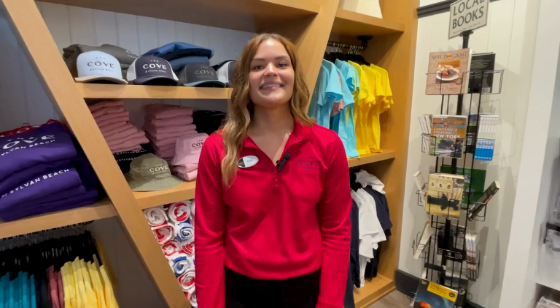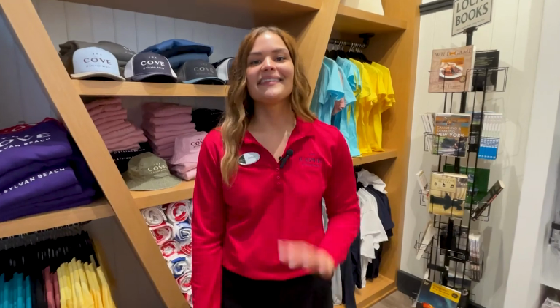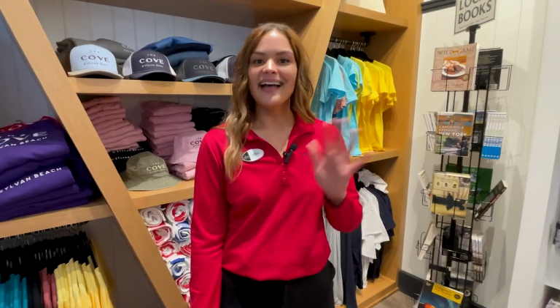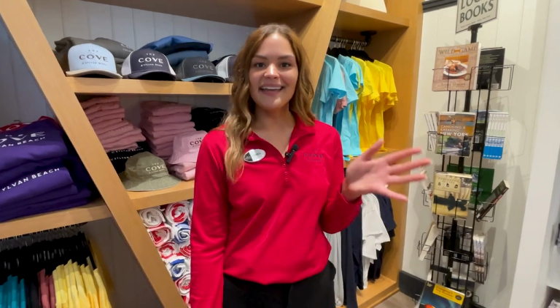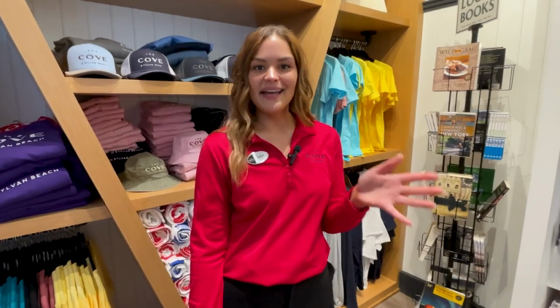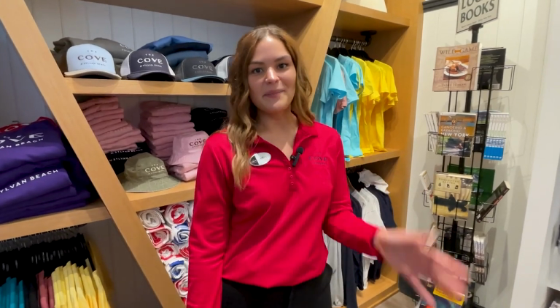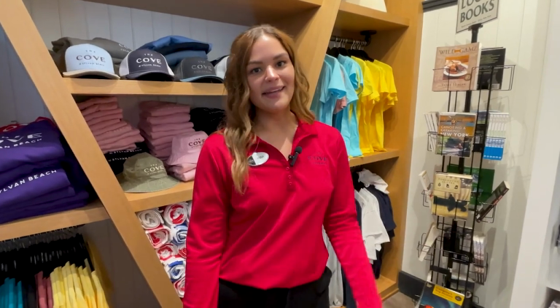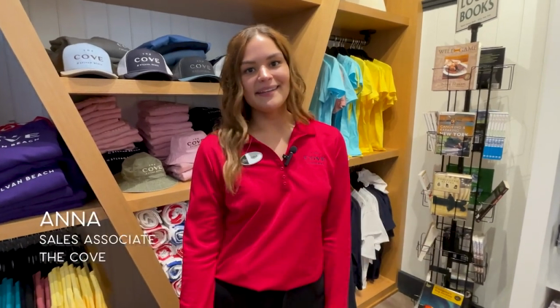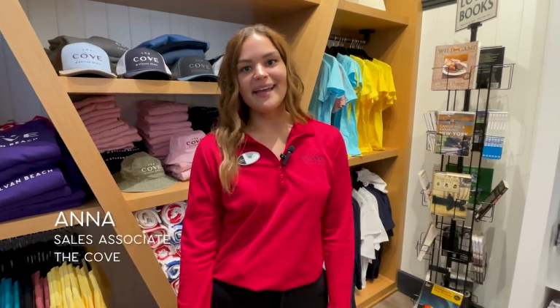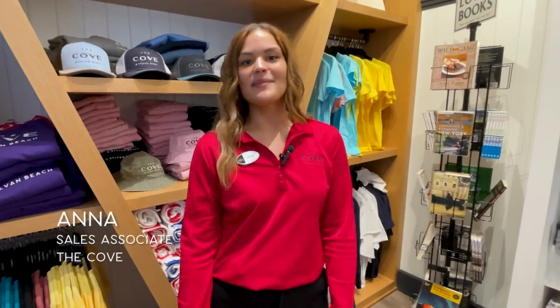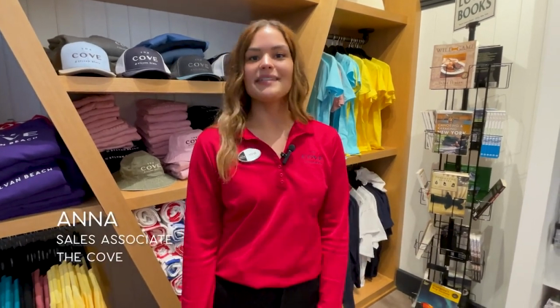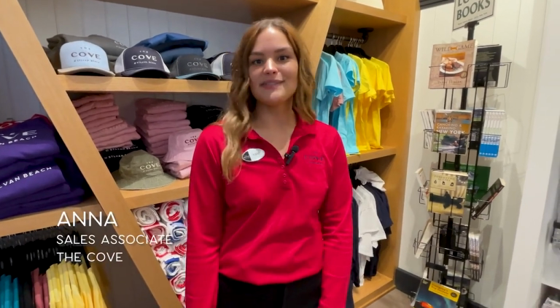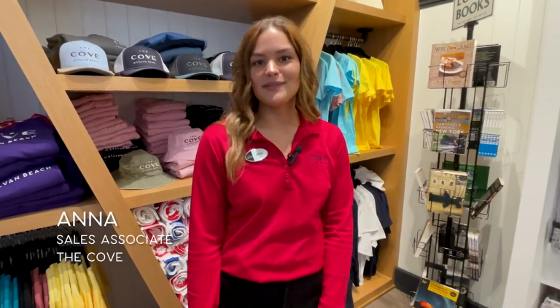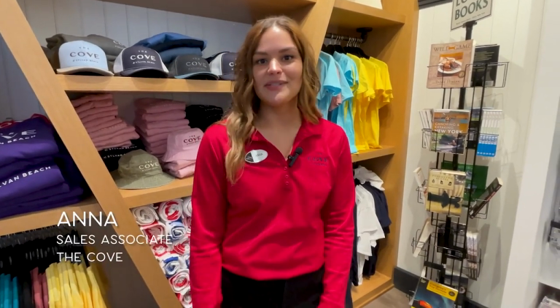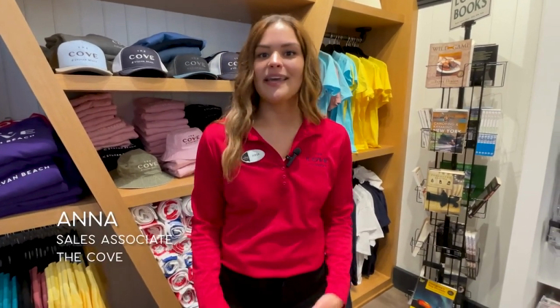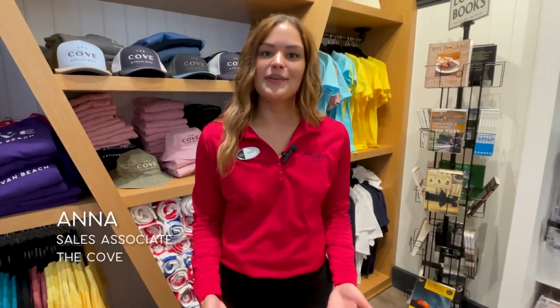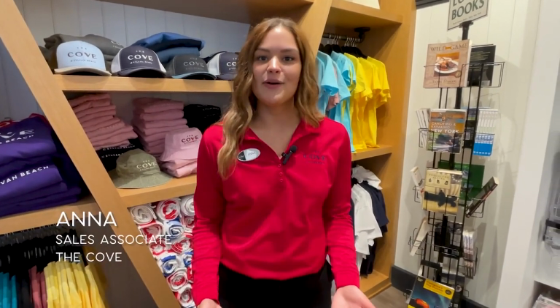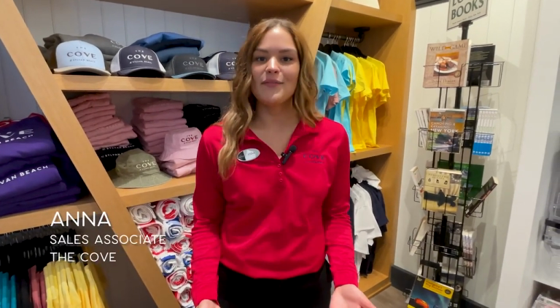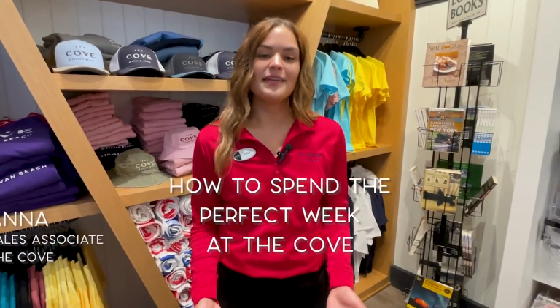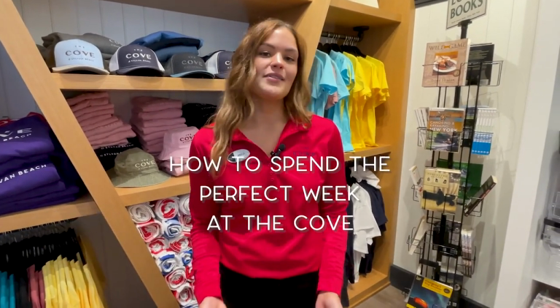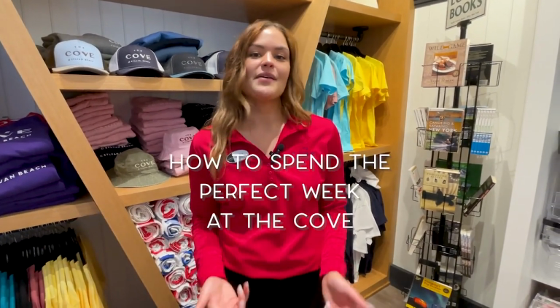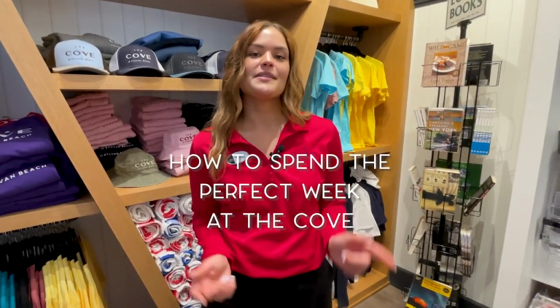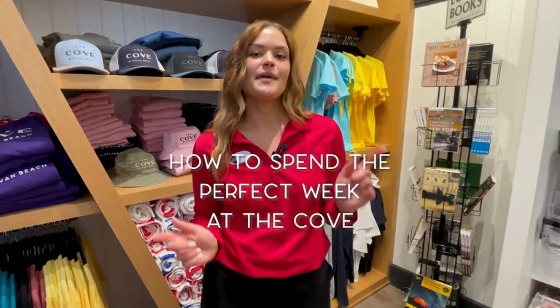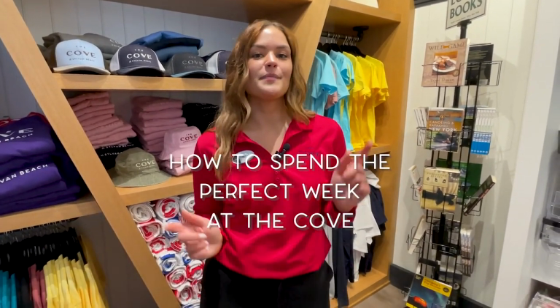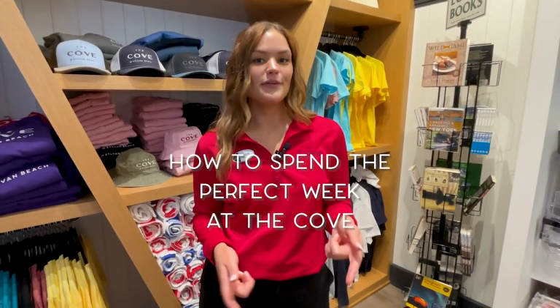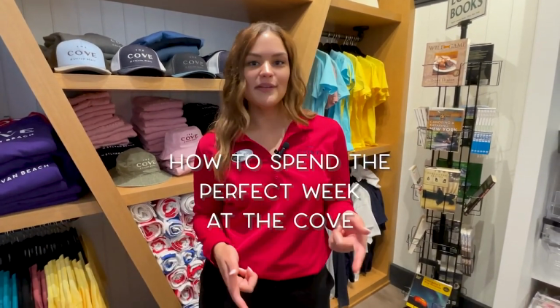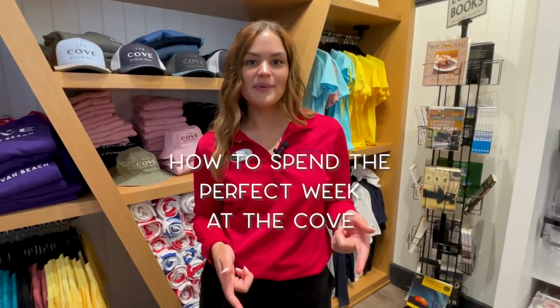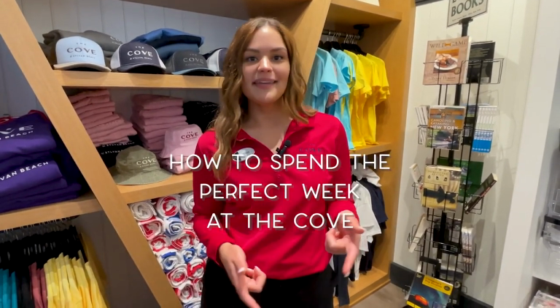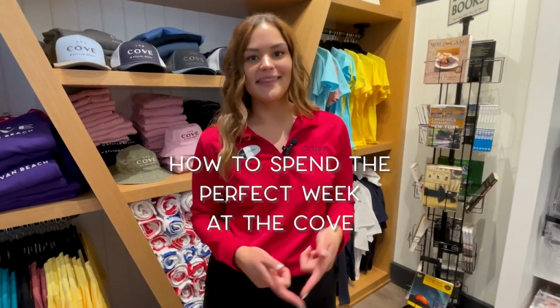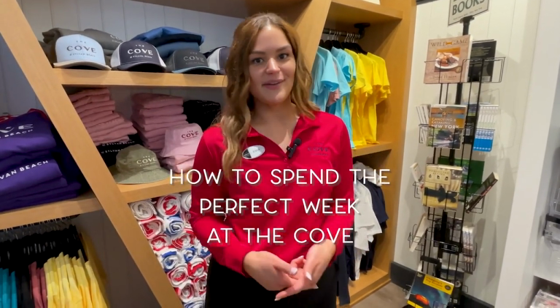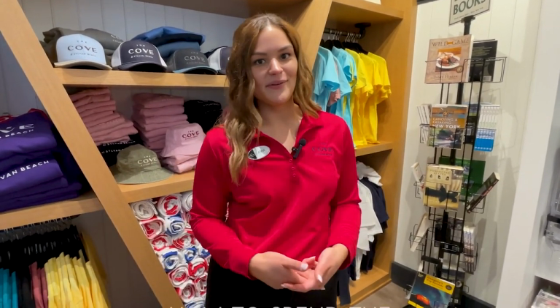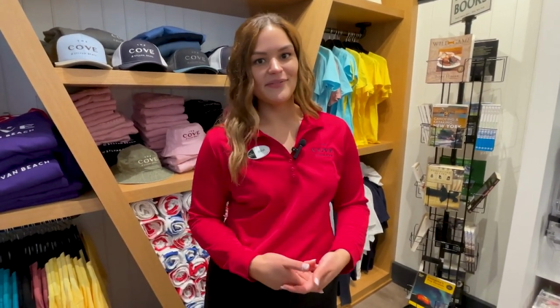Hi, I'm Anna. I'm the sales associate at The Cove, and here's how to spend the perfect week at The Cove.